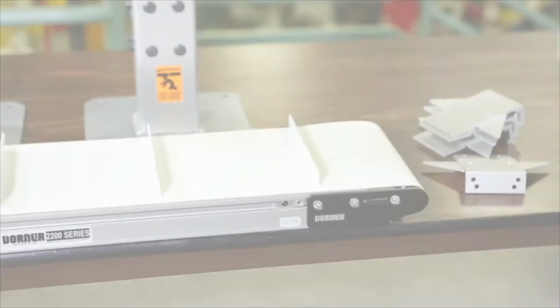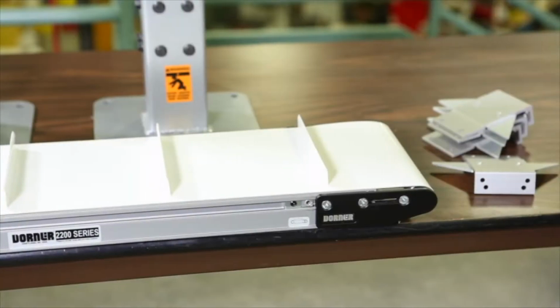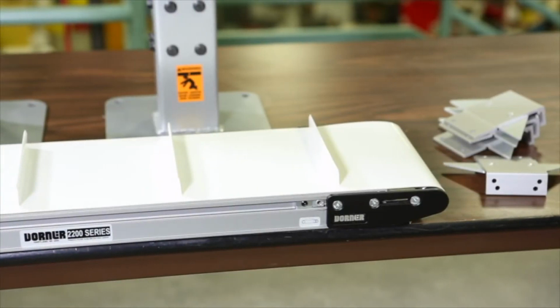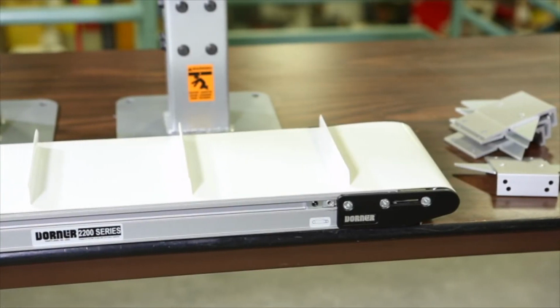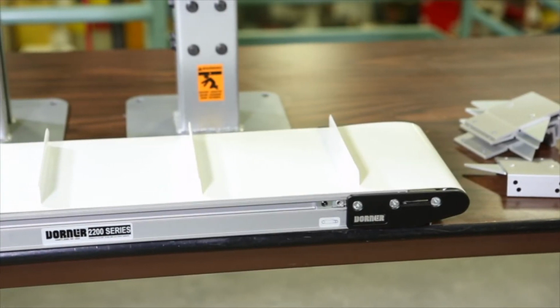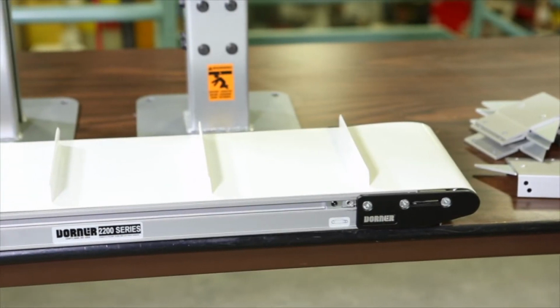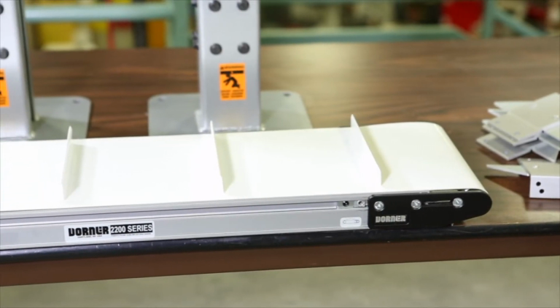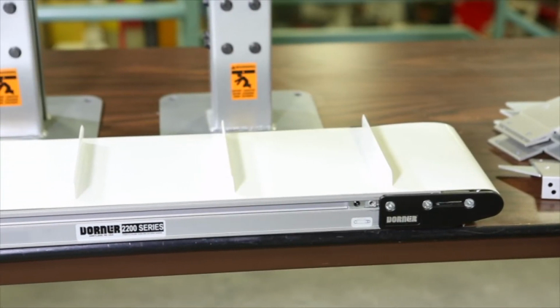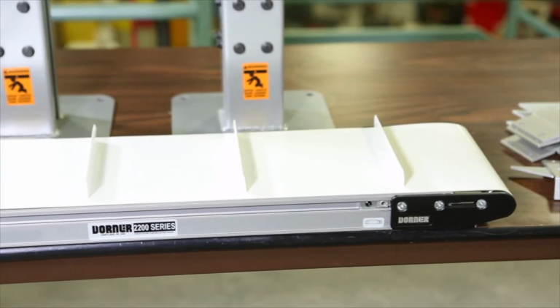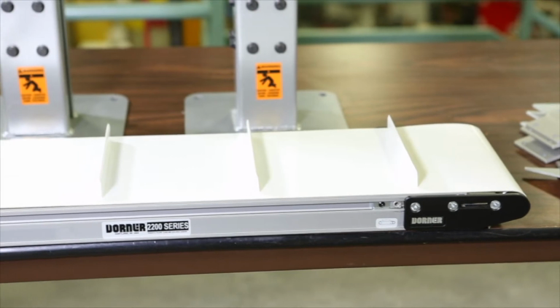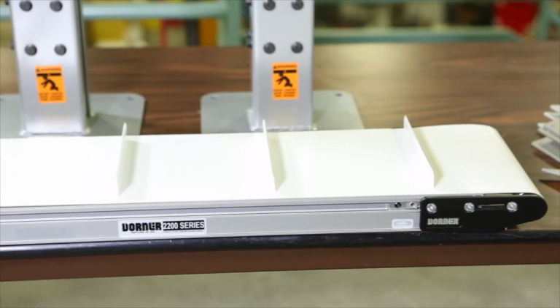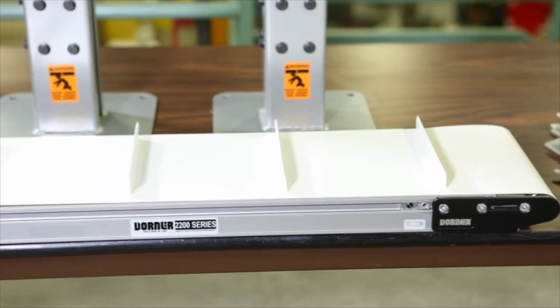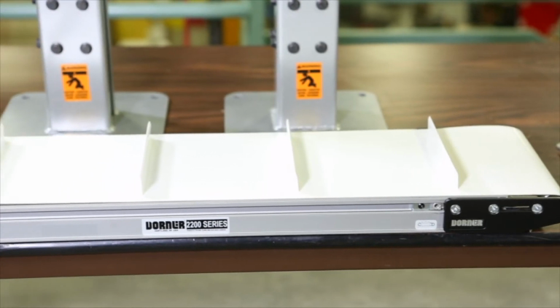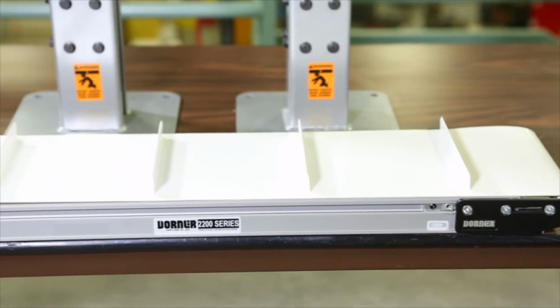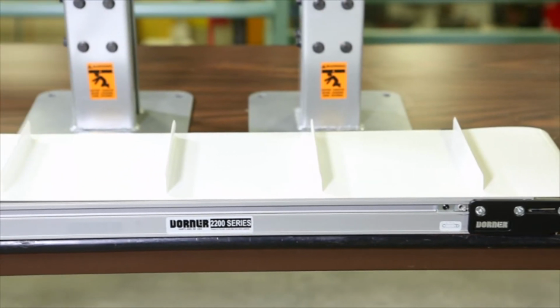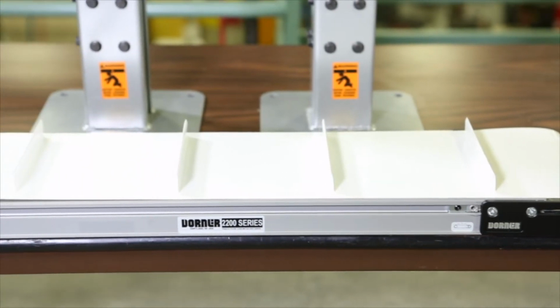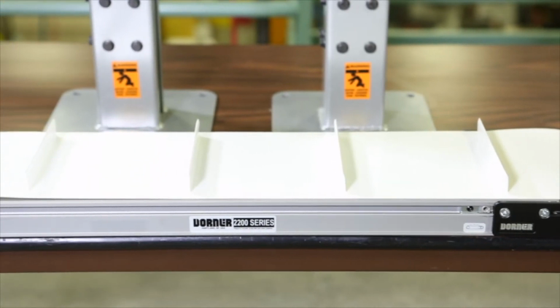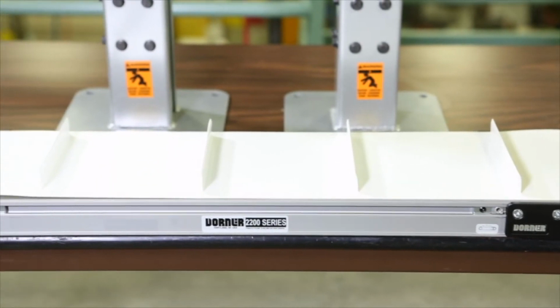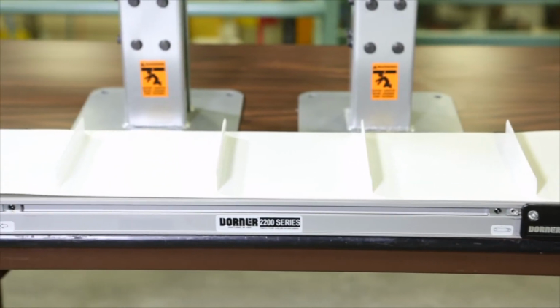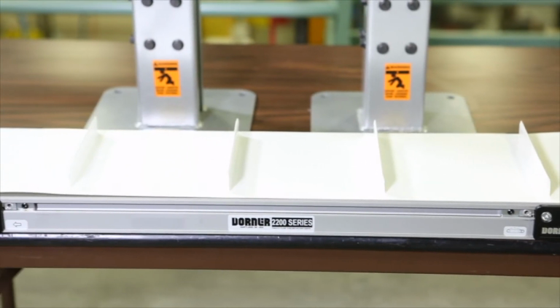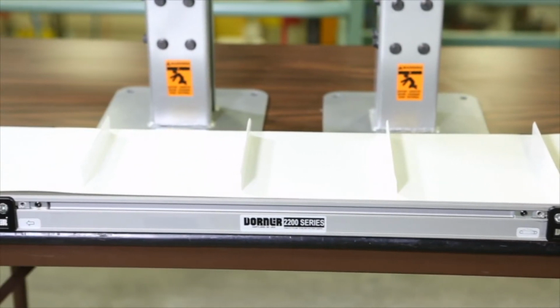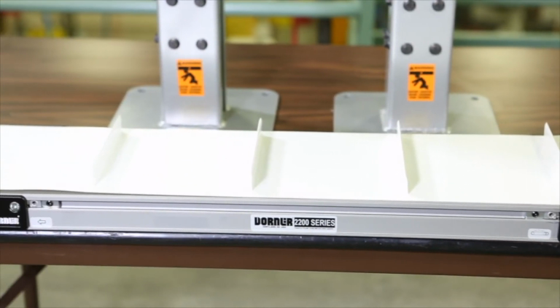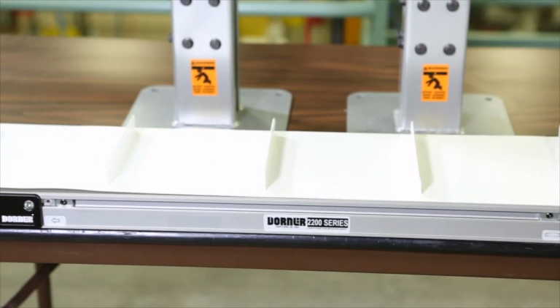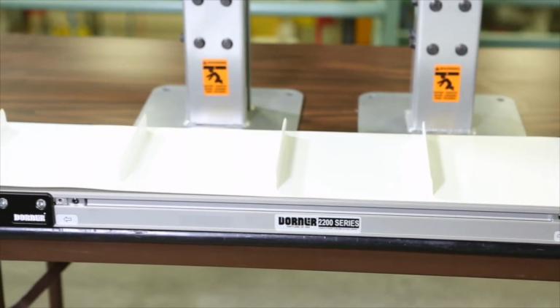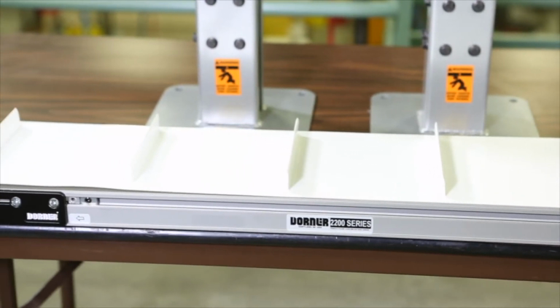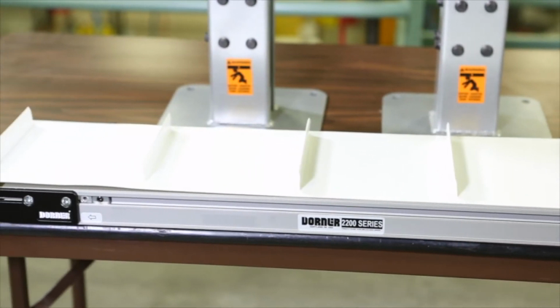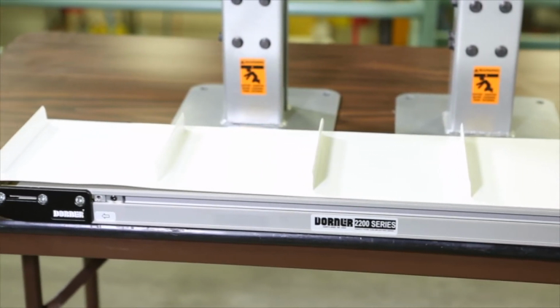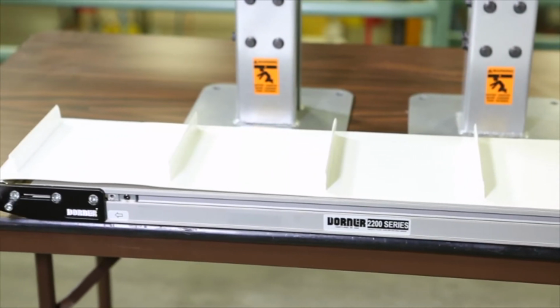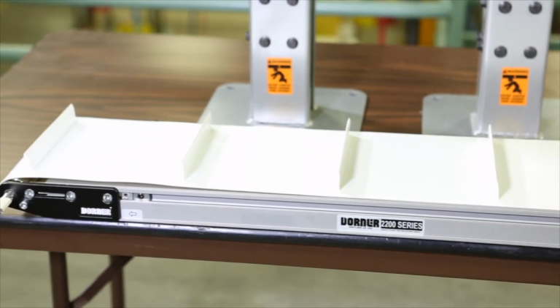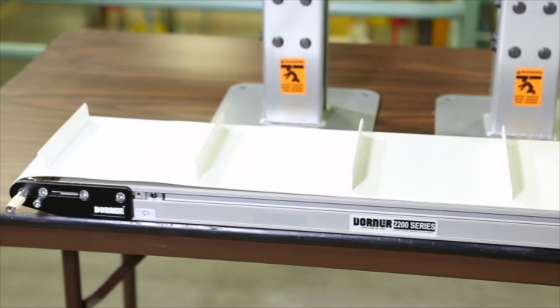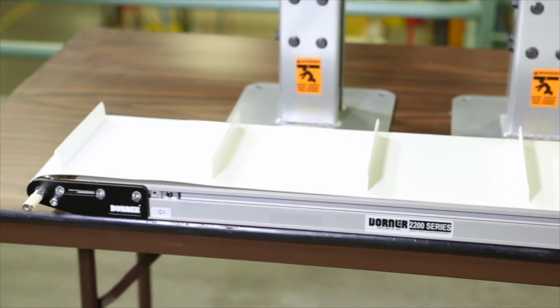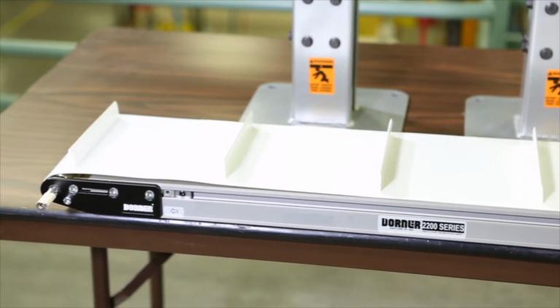No assembly is required for conveyors up to 12 feet. For longer conveyors, refer to the manual for instructions.